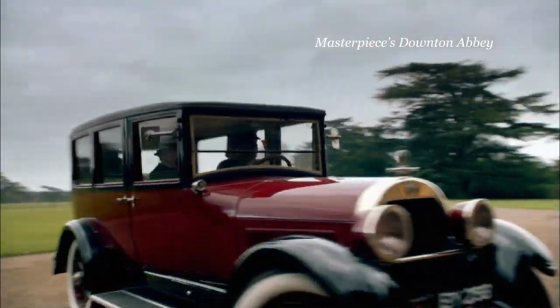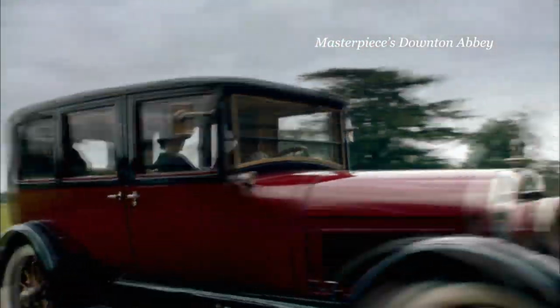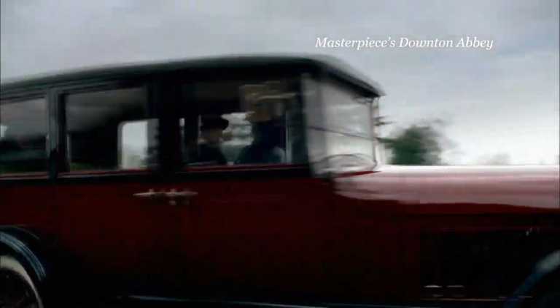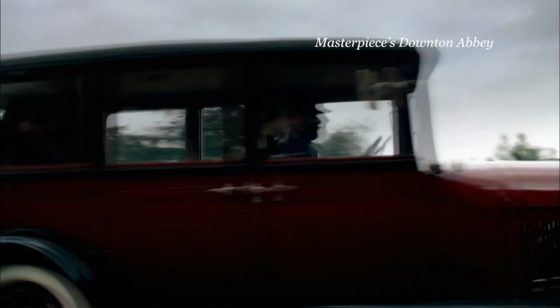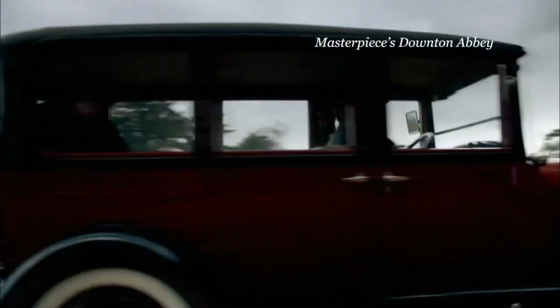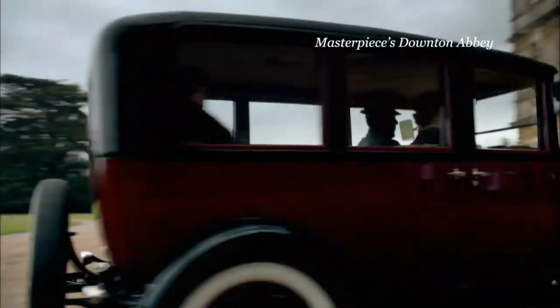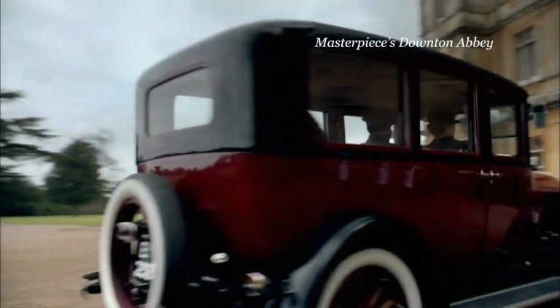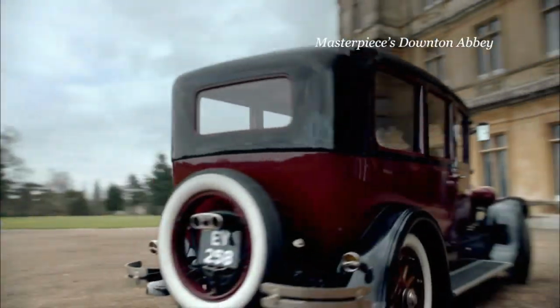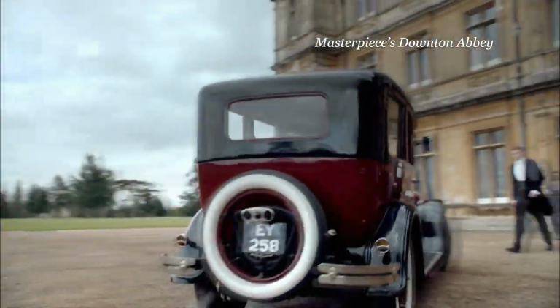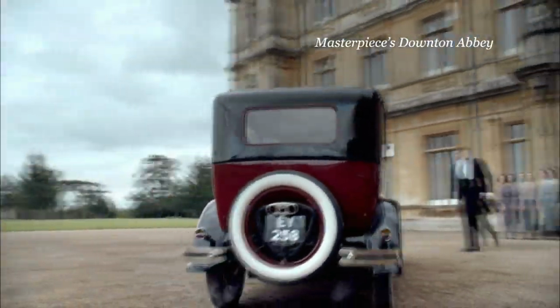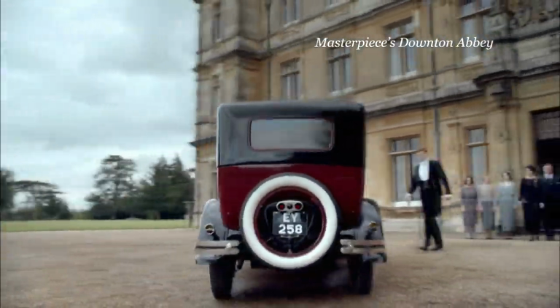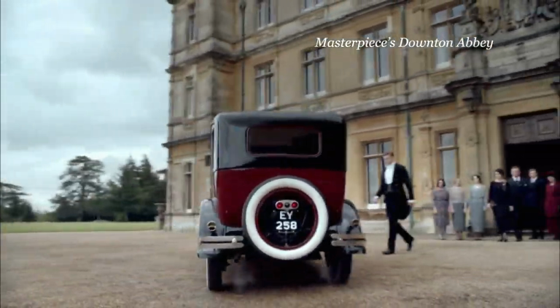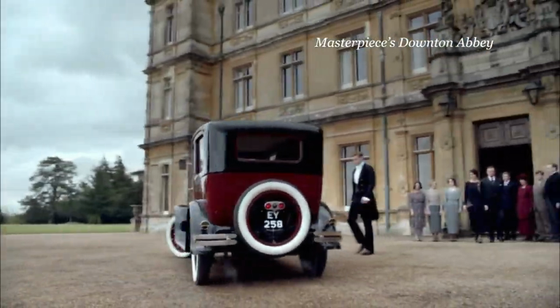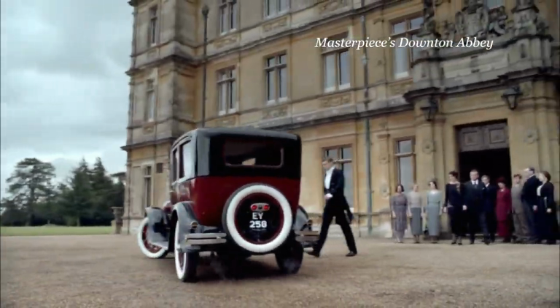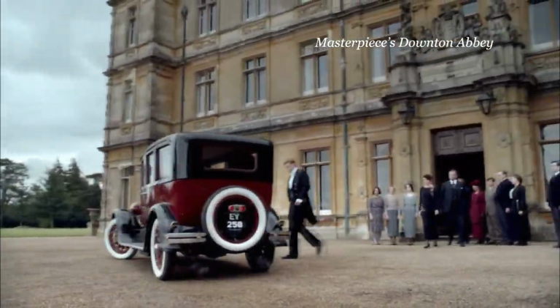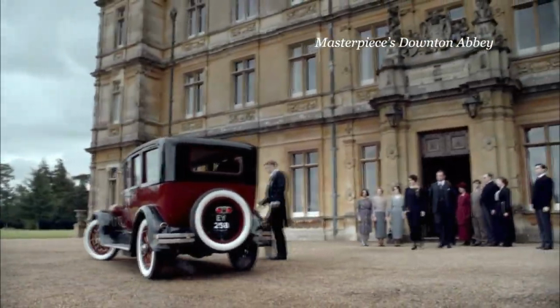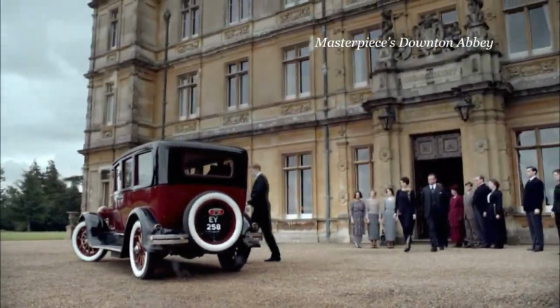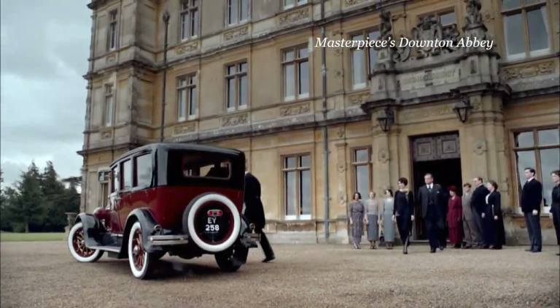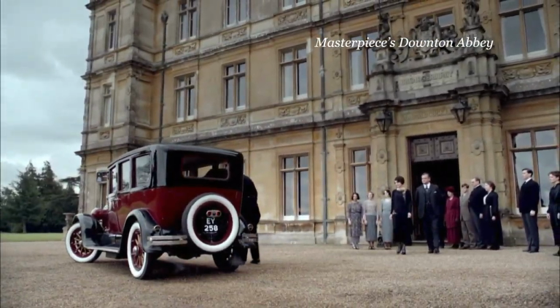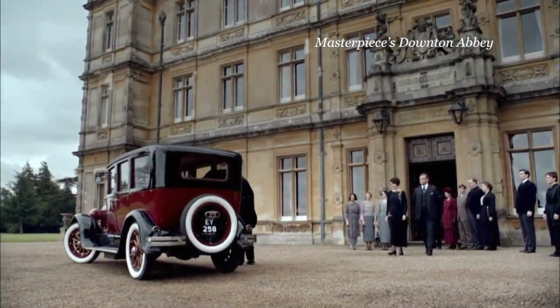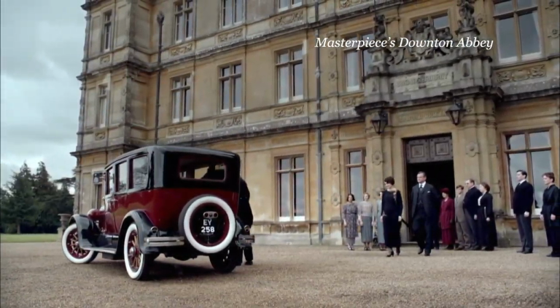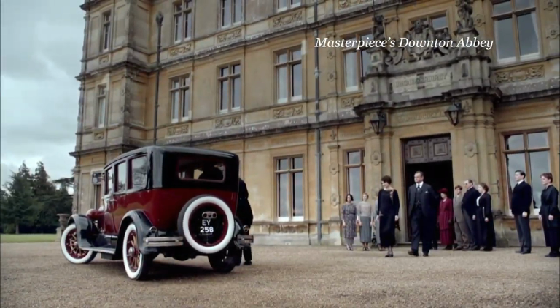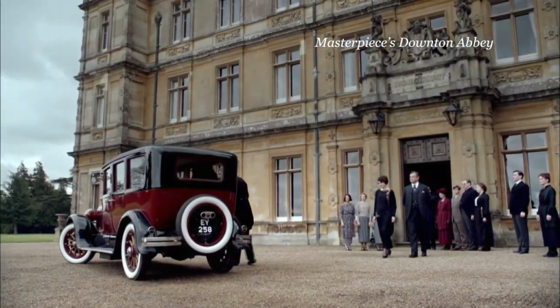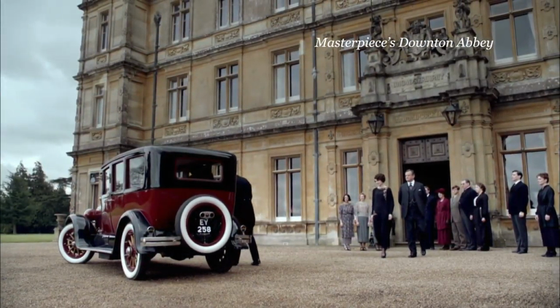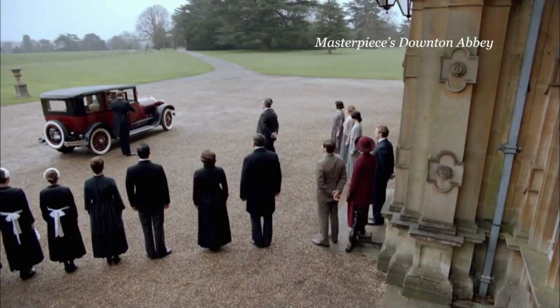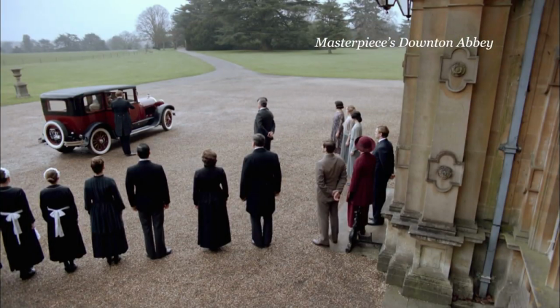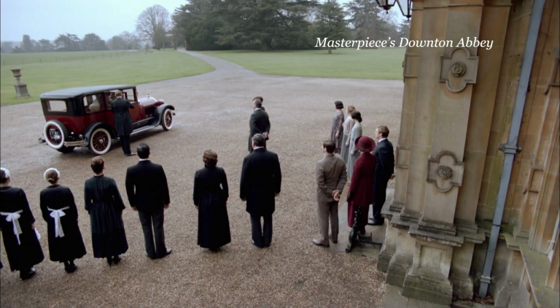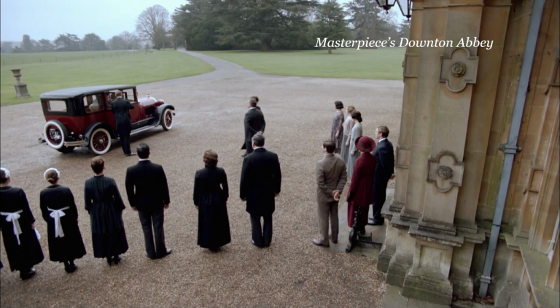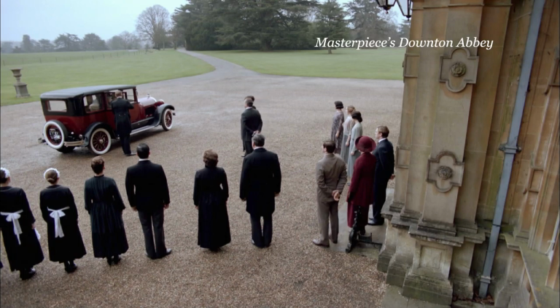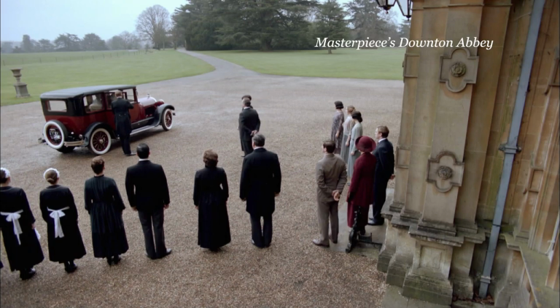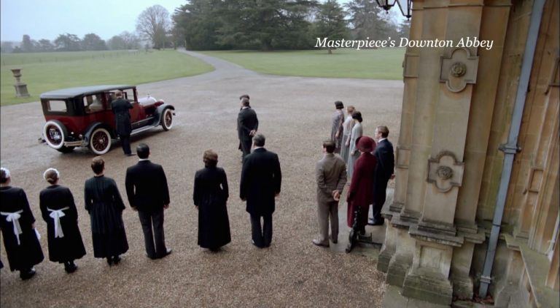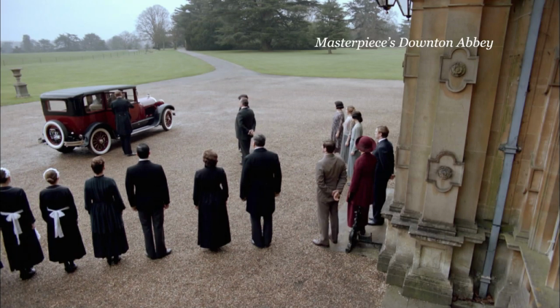It's quite a different 20s look for Downton Abbey's aristocrat Martha Levinson, played by the charismatic Shirley MacLaine.